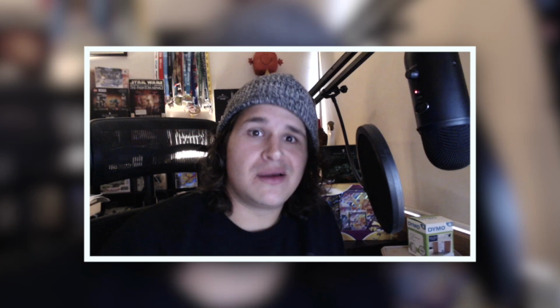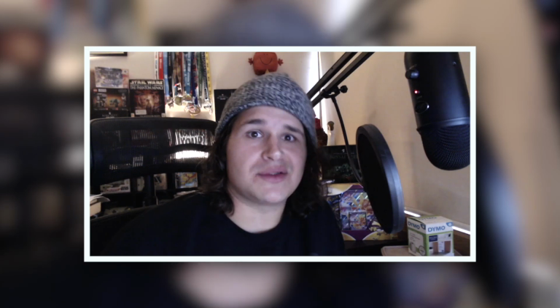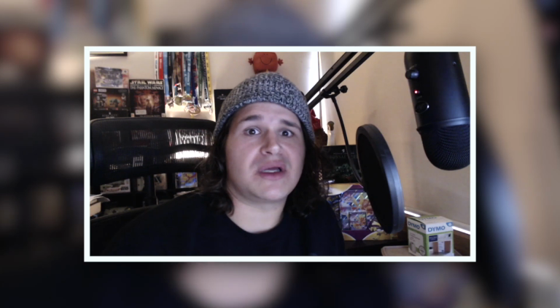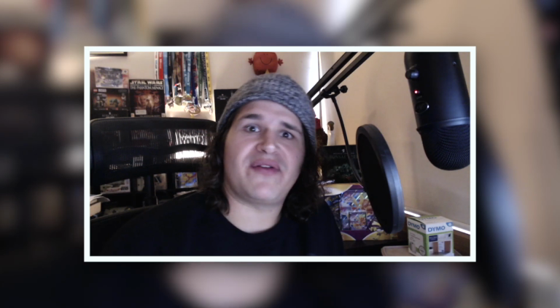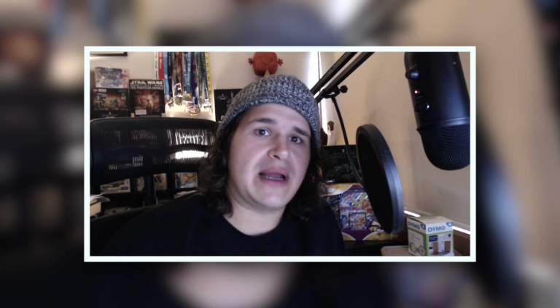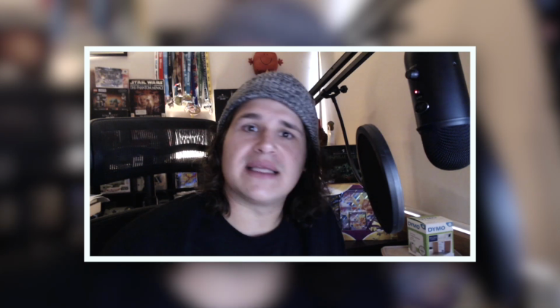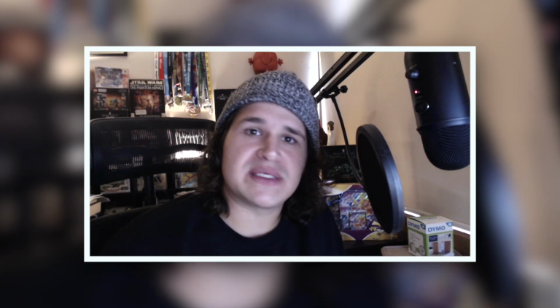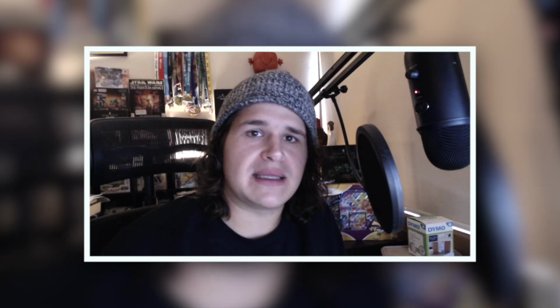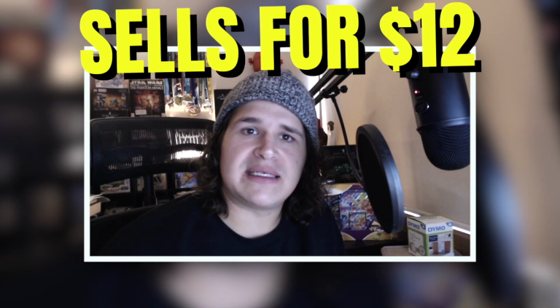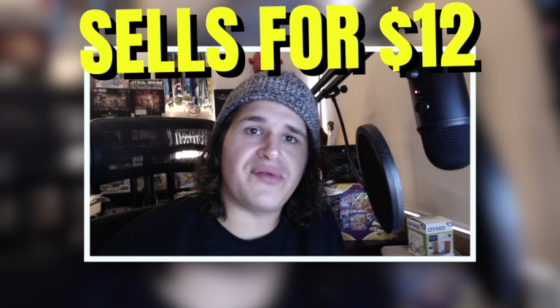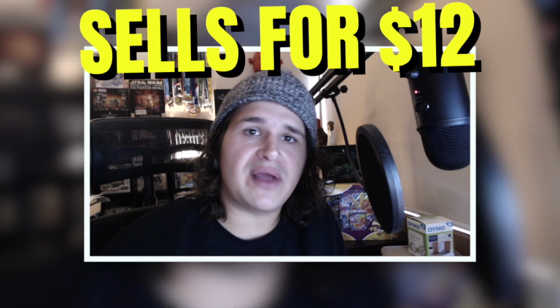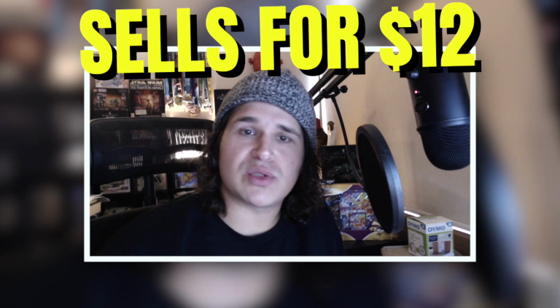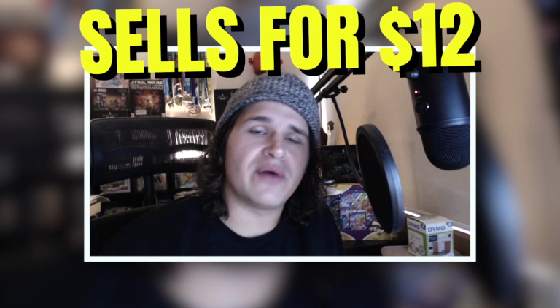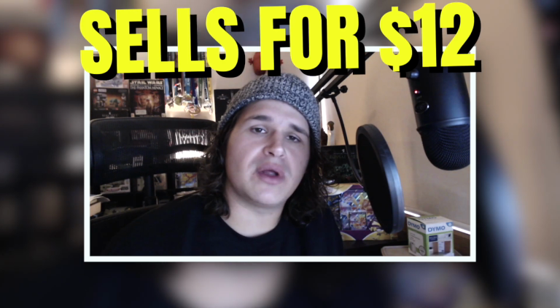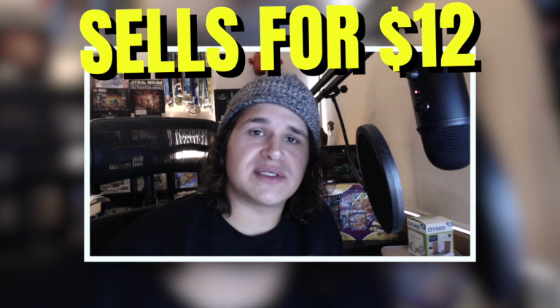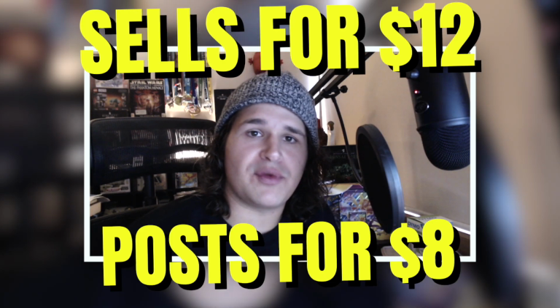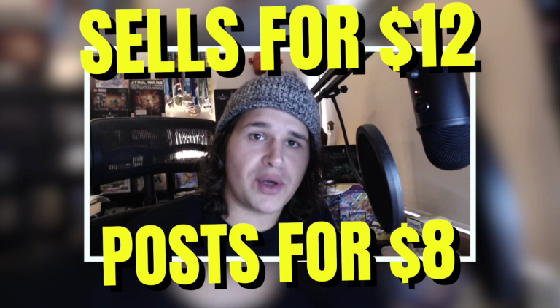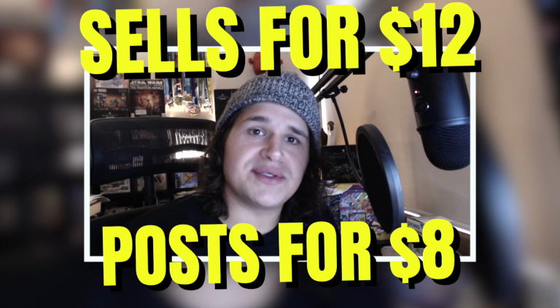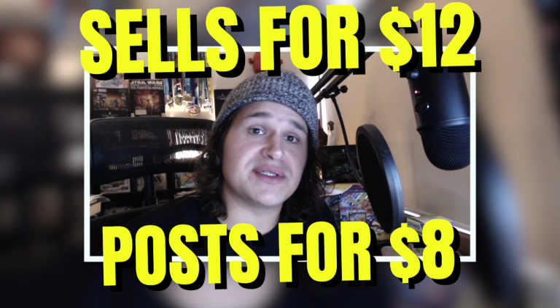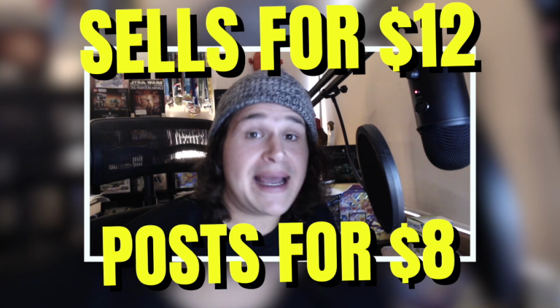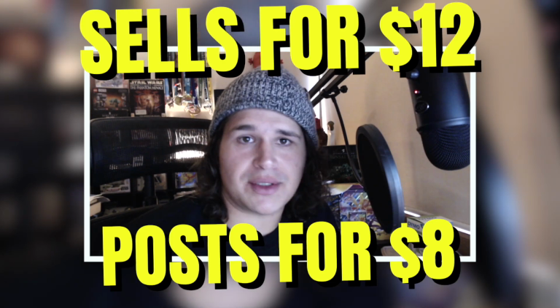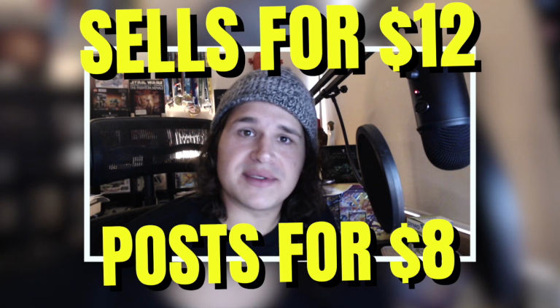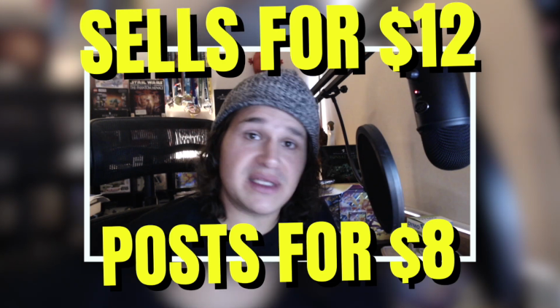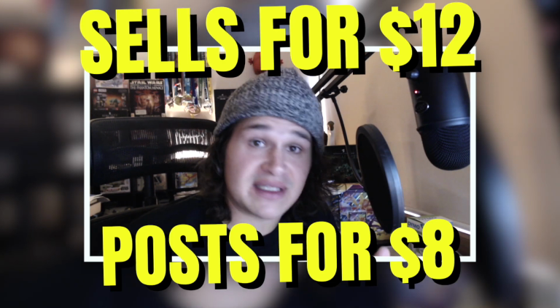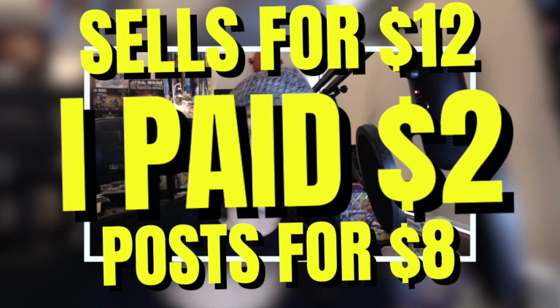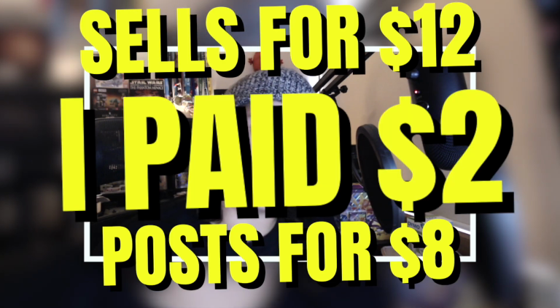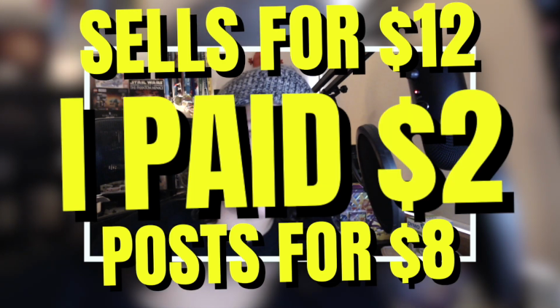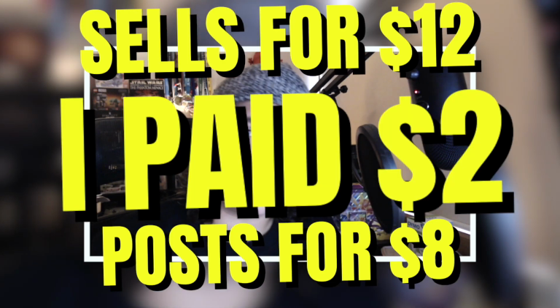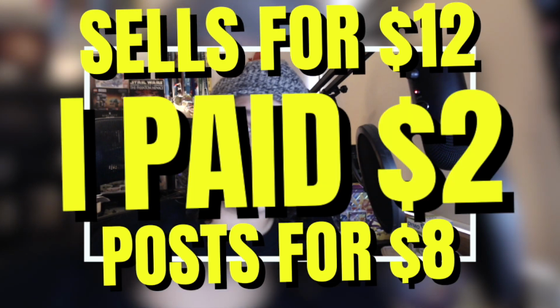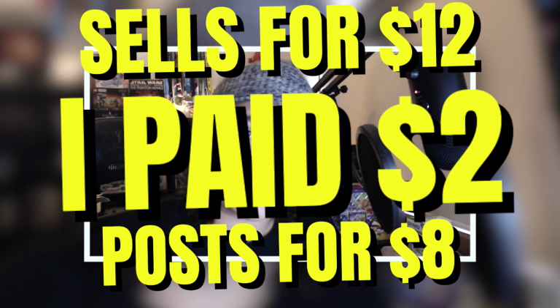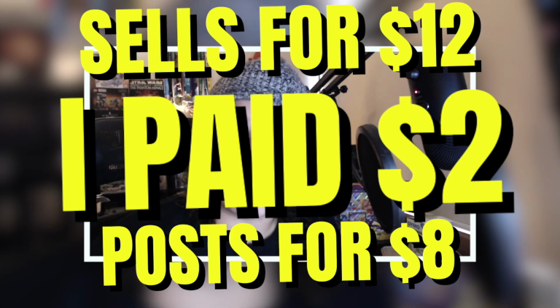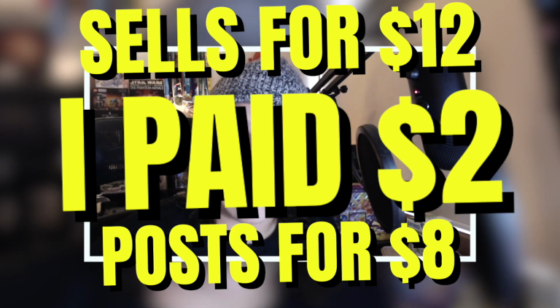It's also going to be very hard to be selling a DVD at $12 if your postage is $8 and you've had to pick up the DVD for a couple of bucks.